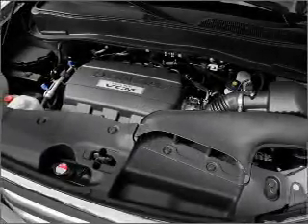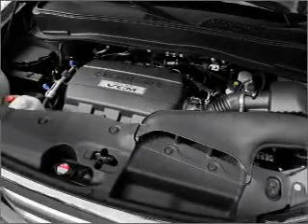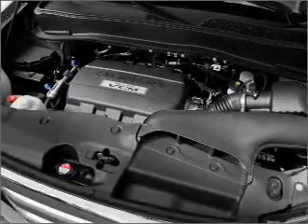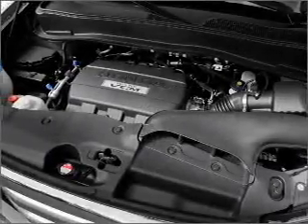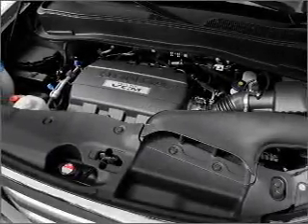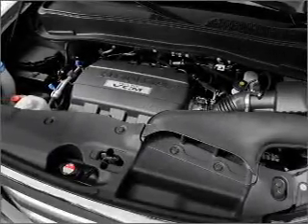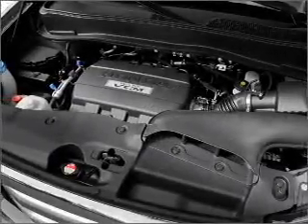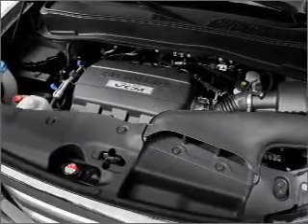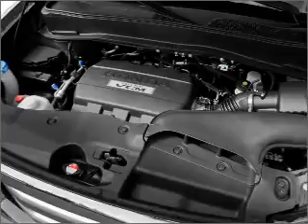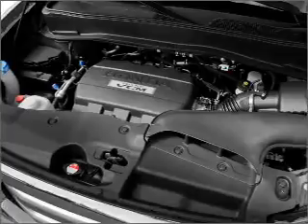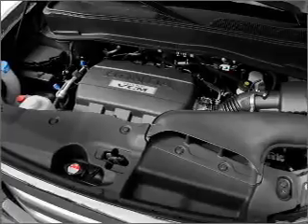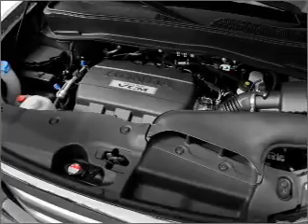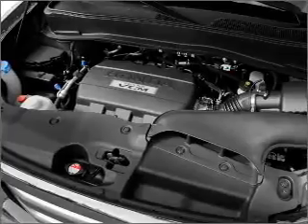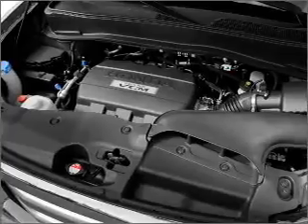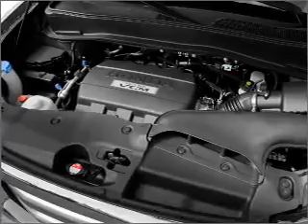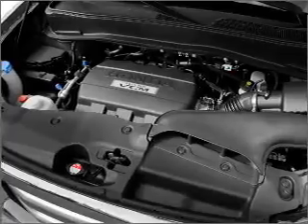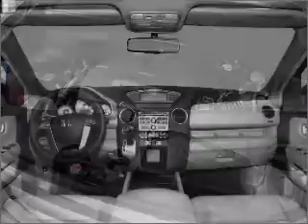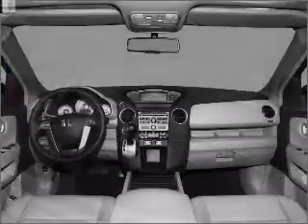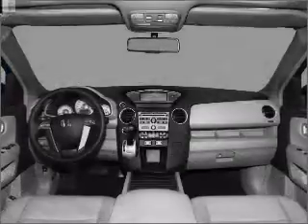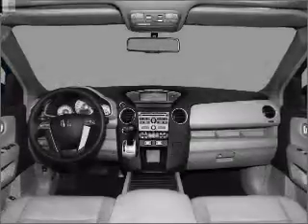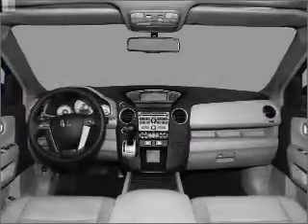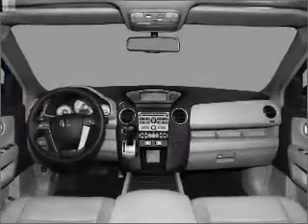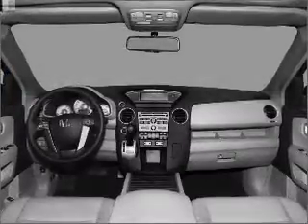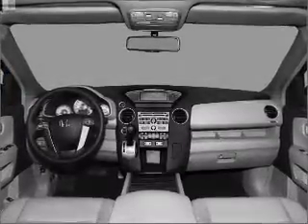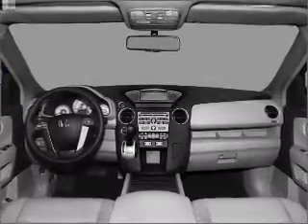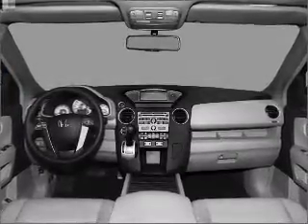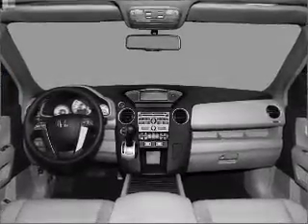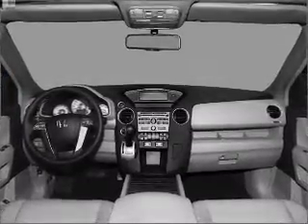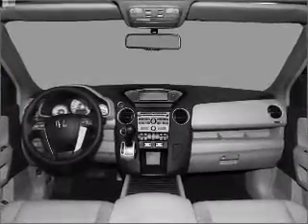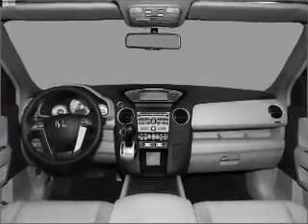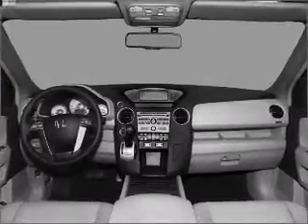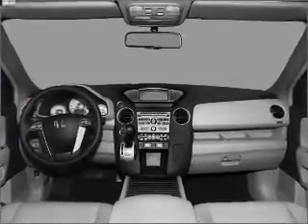Heated seats offer comfort in cold weather. Enjoy the flexibility of multi-zone temperature controls. Call today to schedule a test drive.